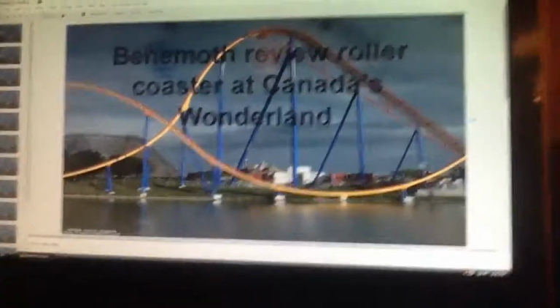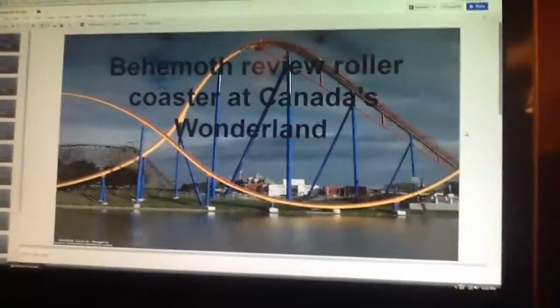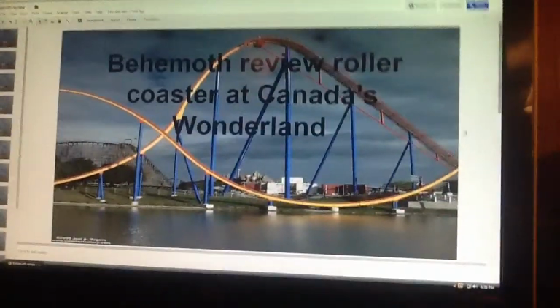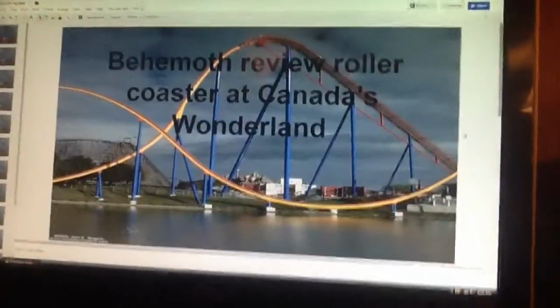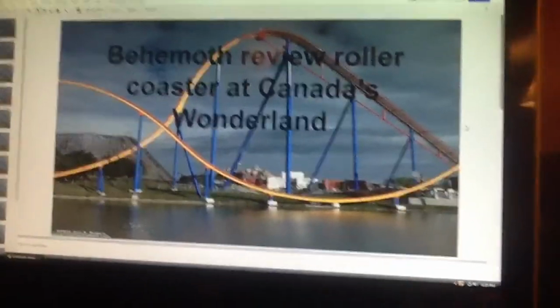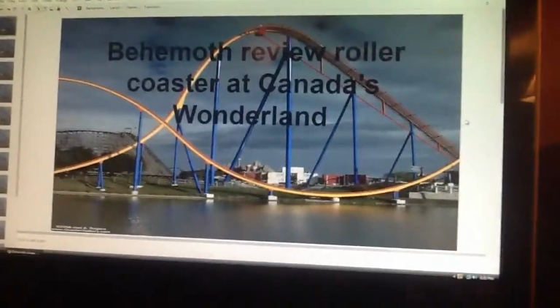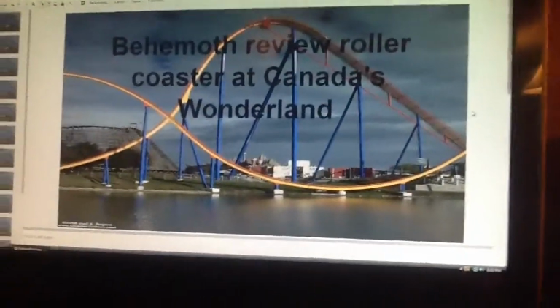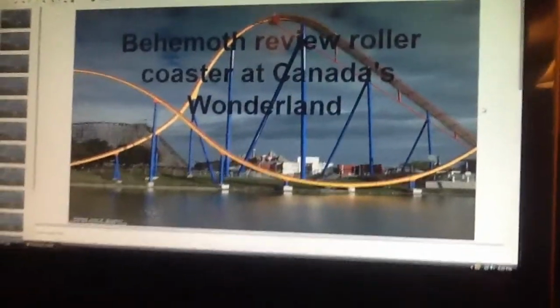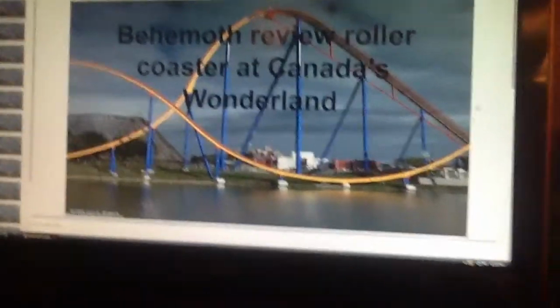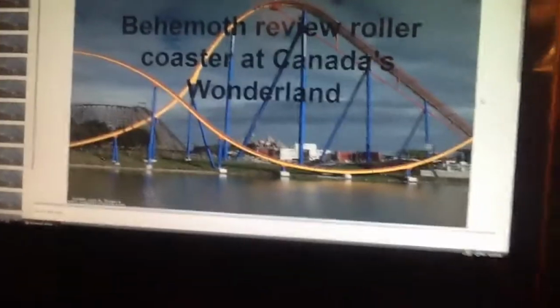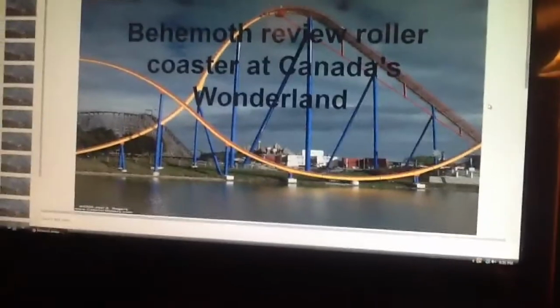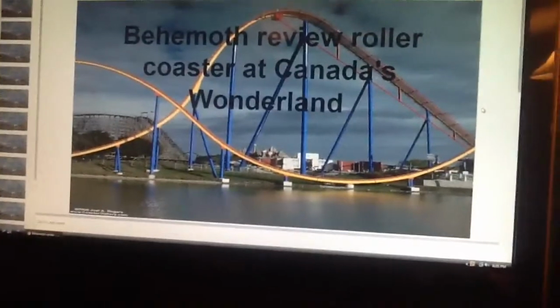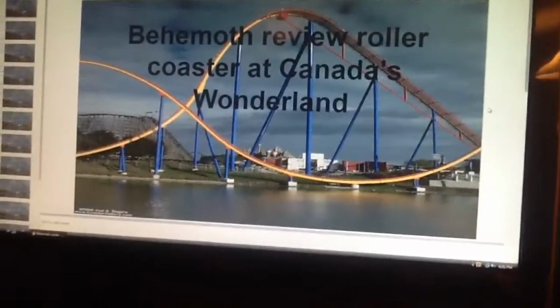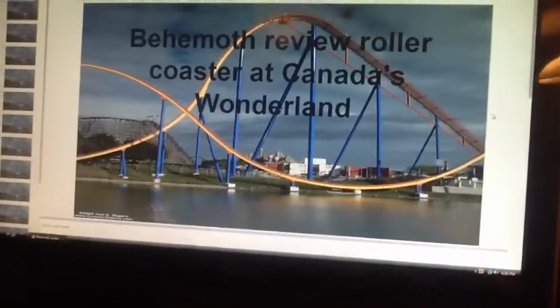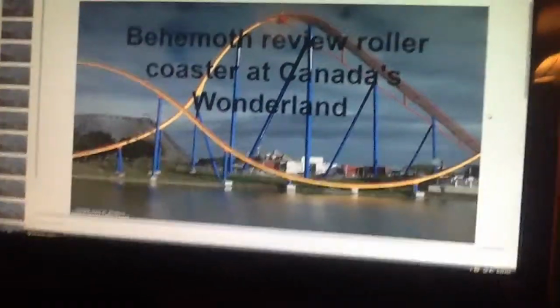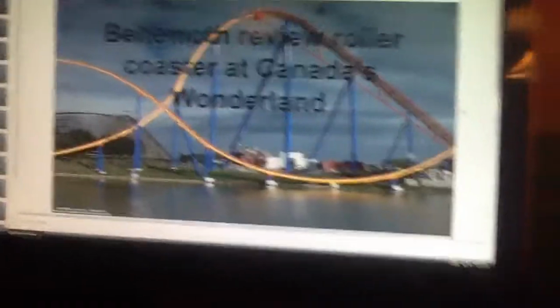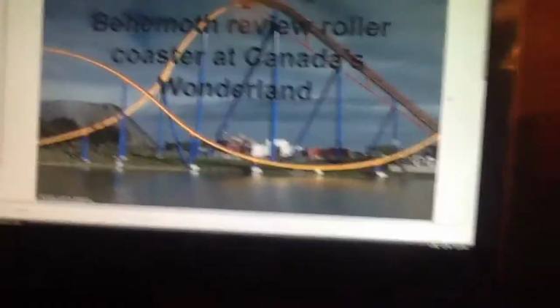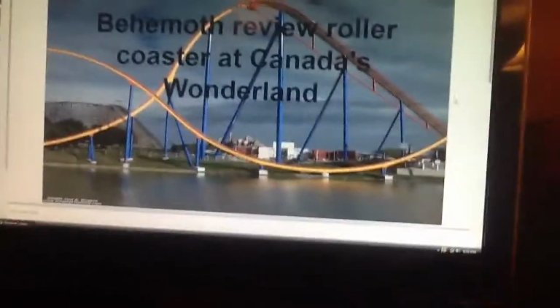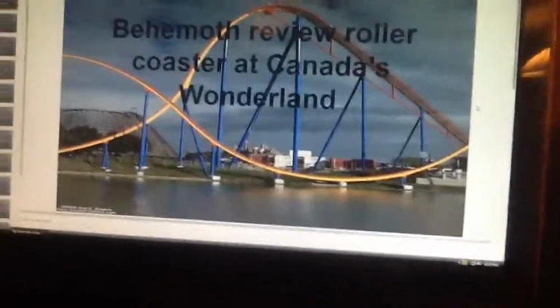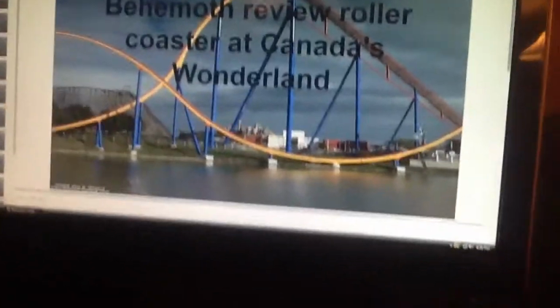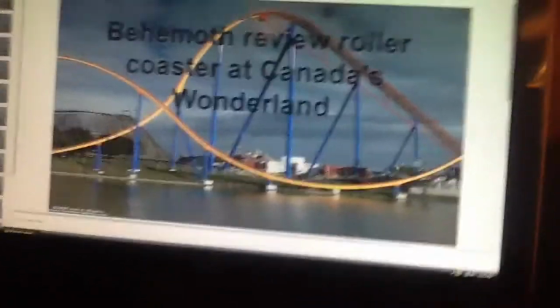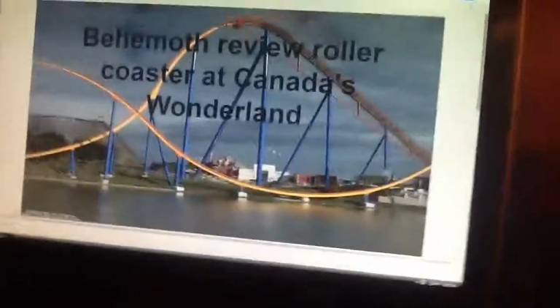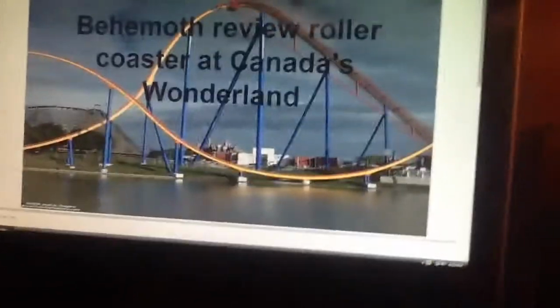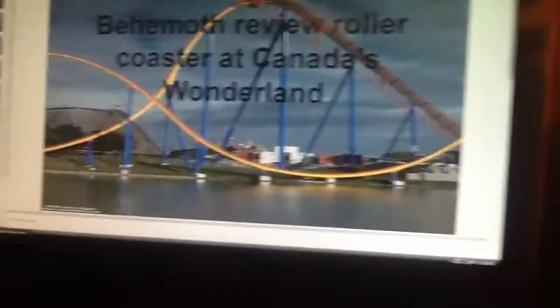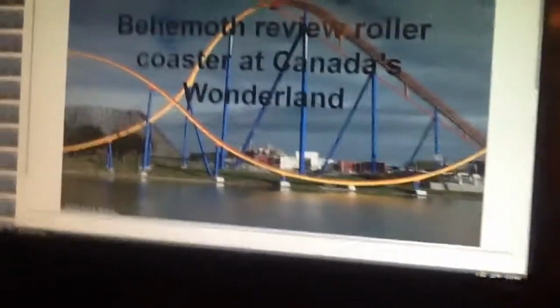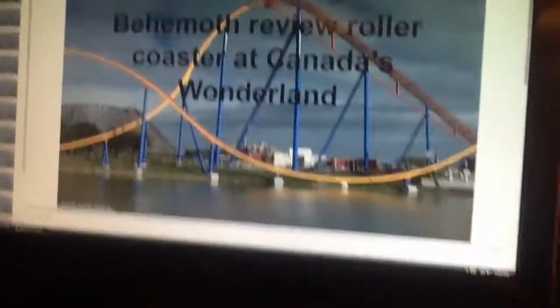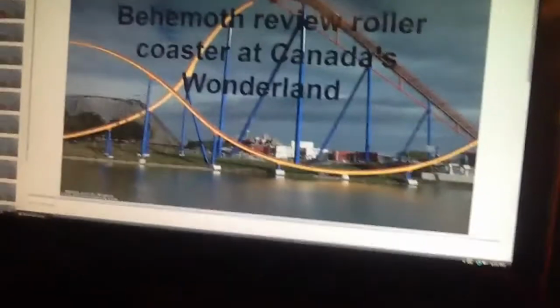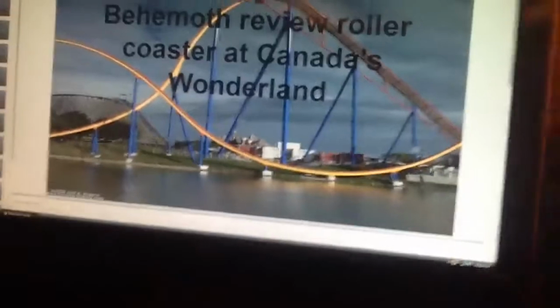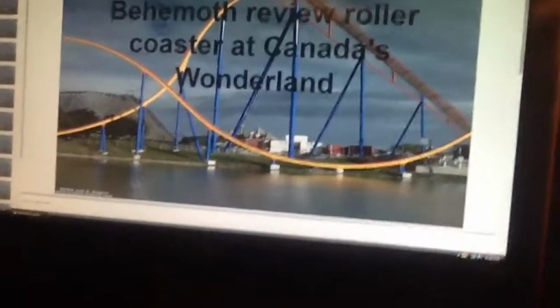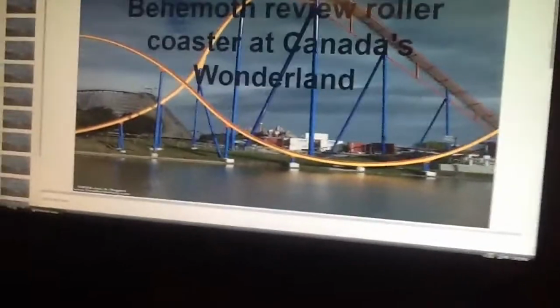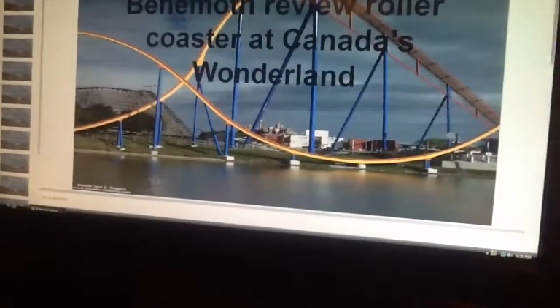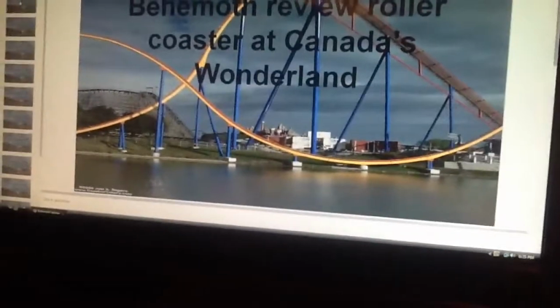Welcome Coaster Fans, today I am going to be reviewing Behemoth at Canada's Wonderland.